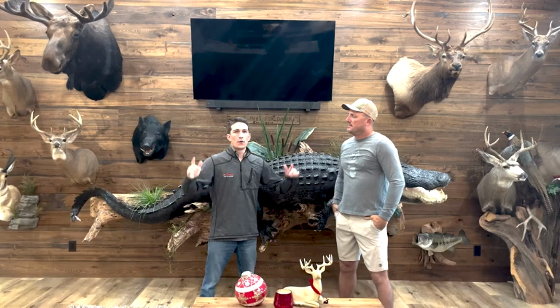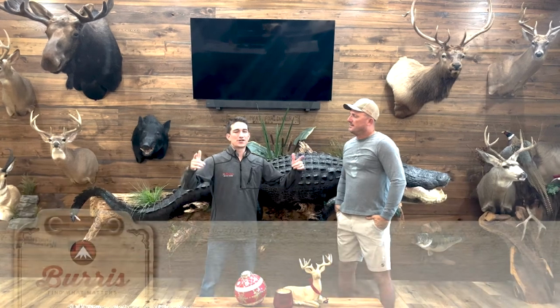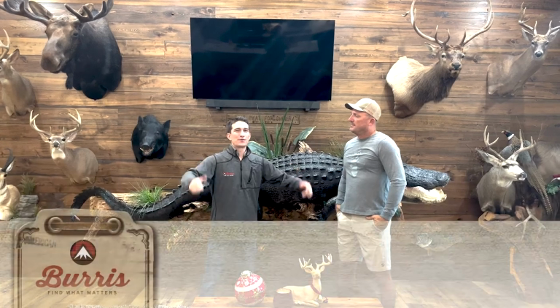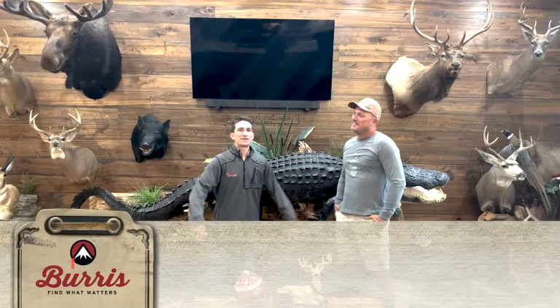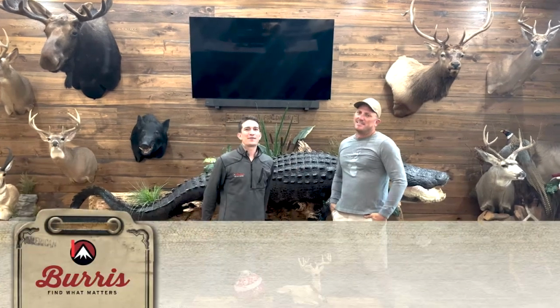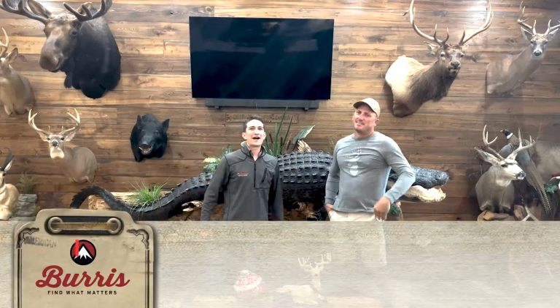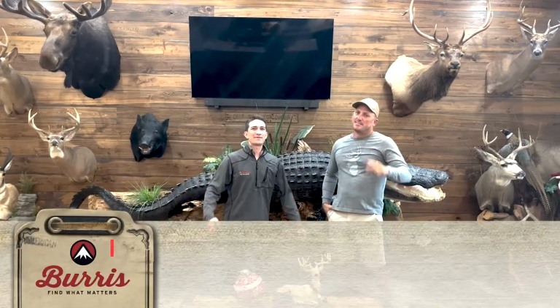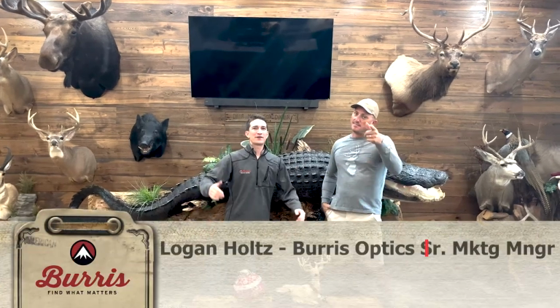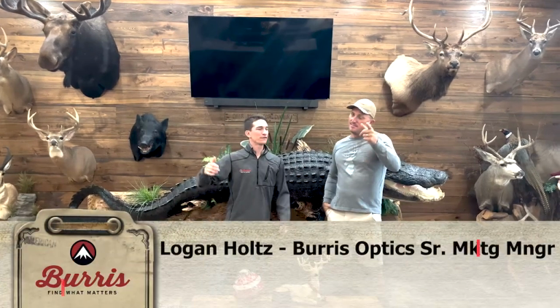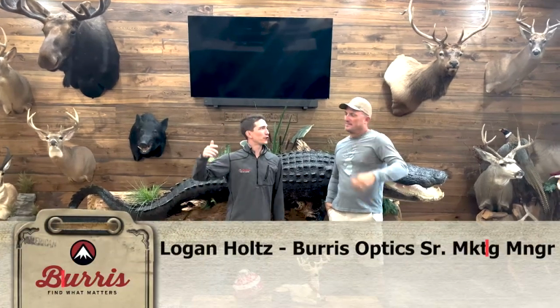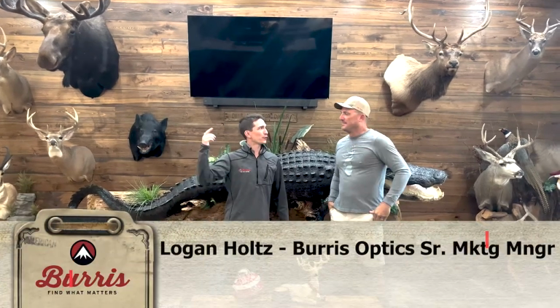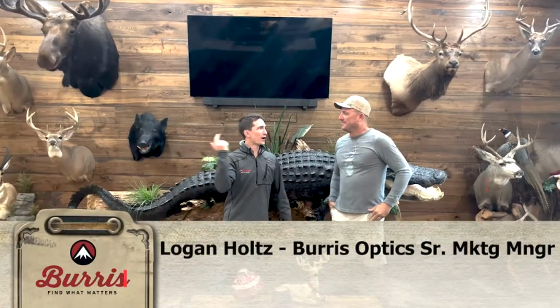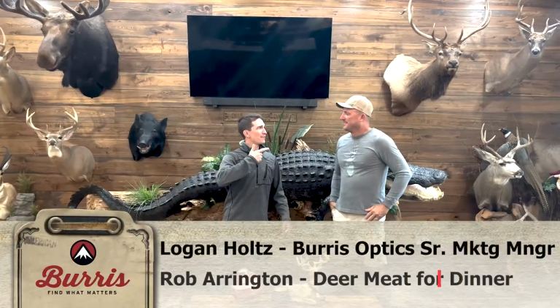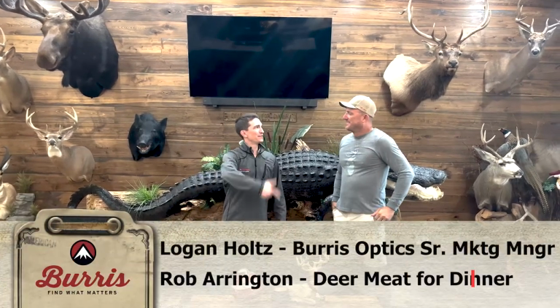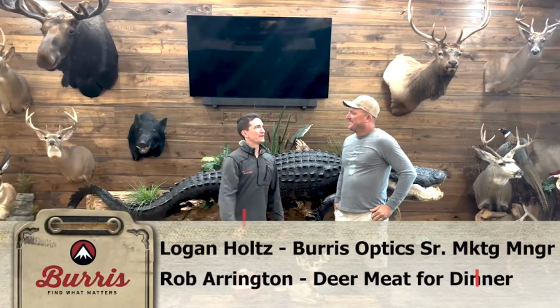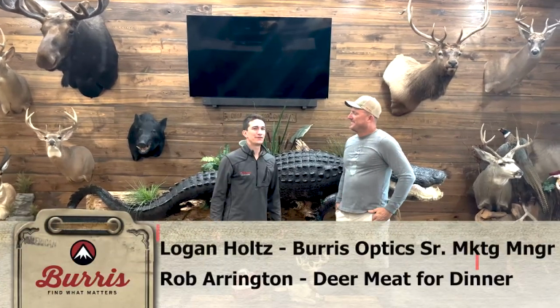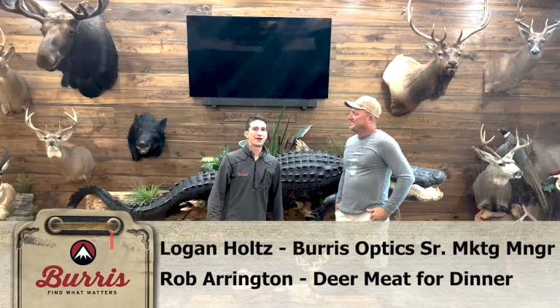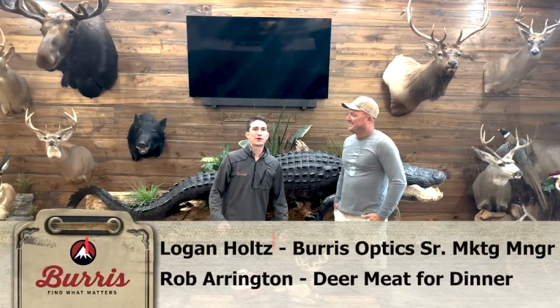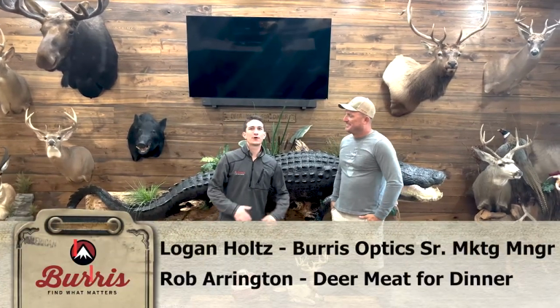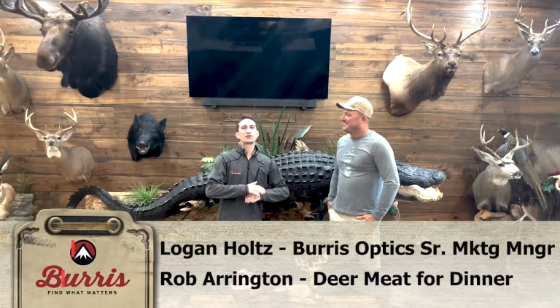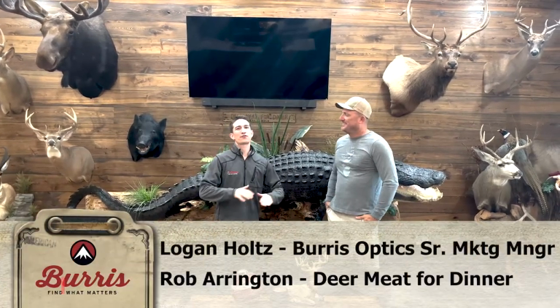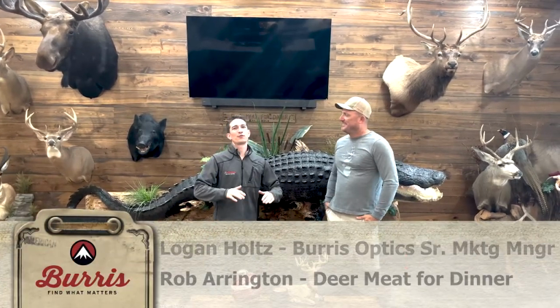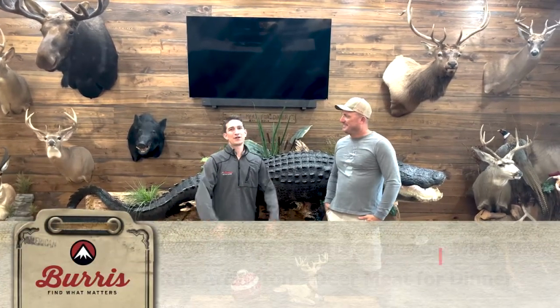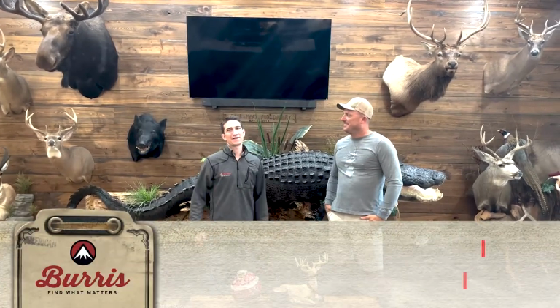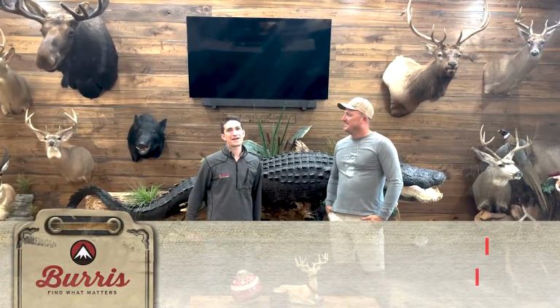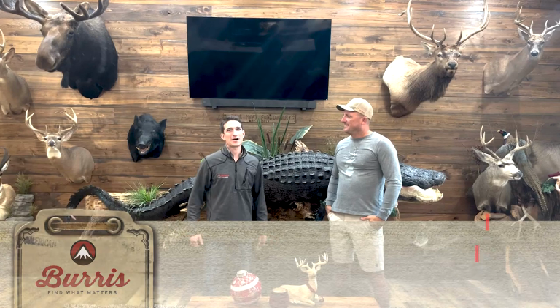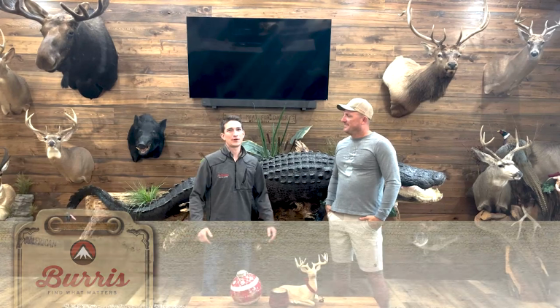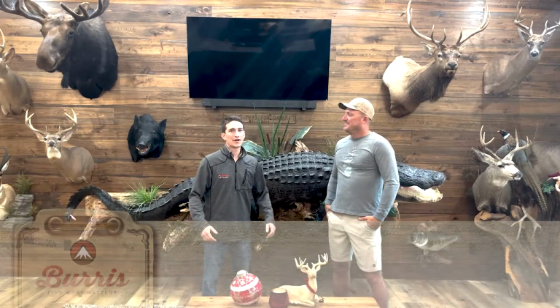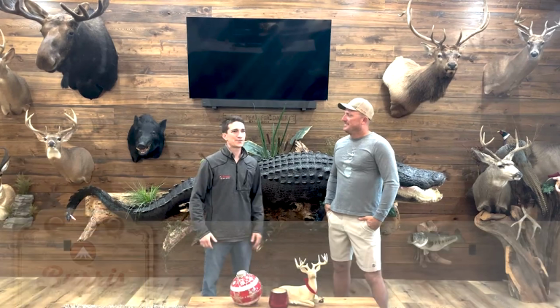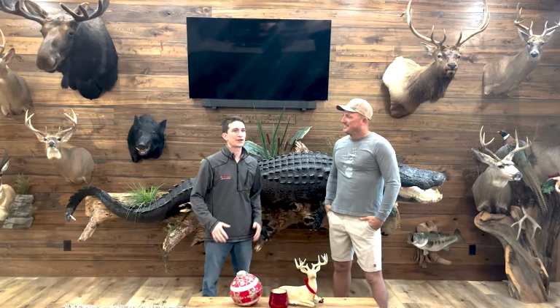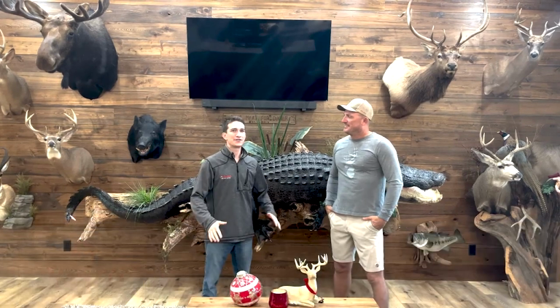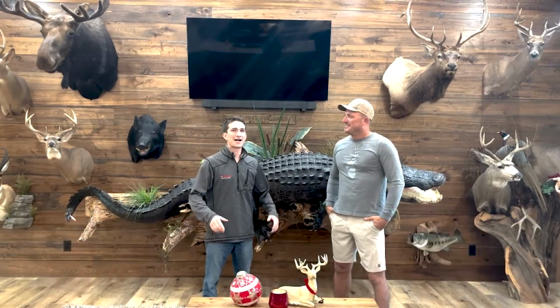What's up Burris family? I am down here in Florida with Rob from Deer News for Dinner. We were doing a bunch of thermal hunting the last couple of nights. We had a good time.